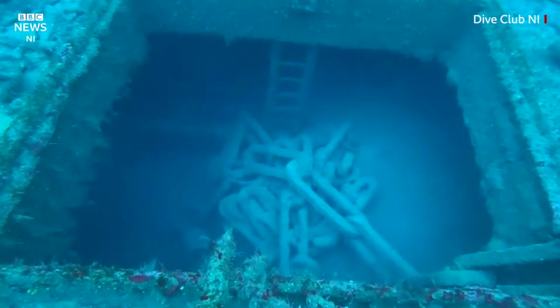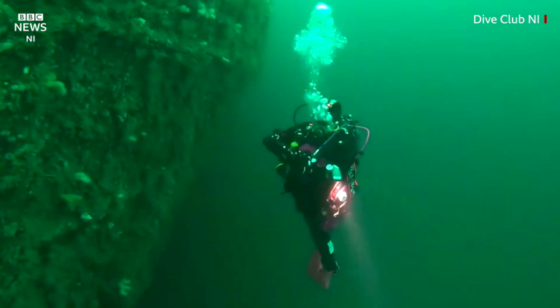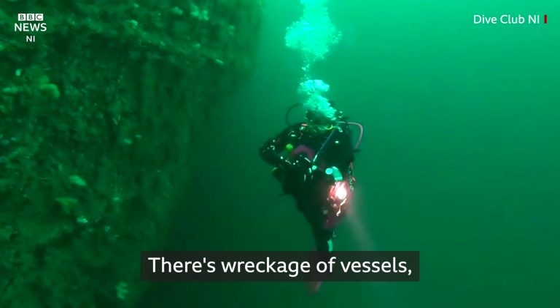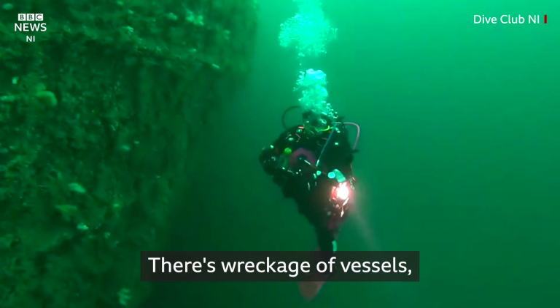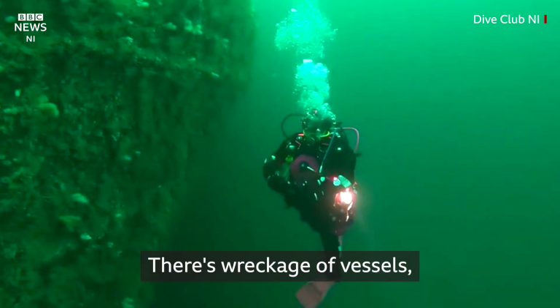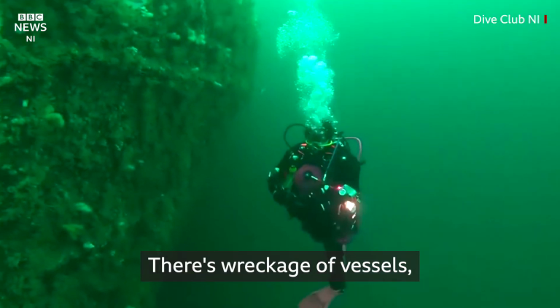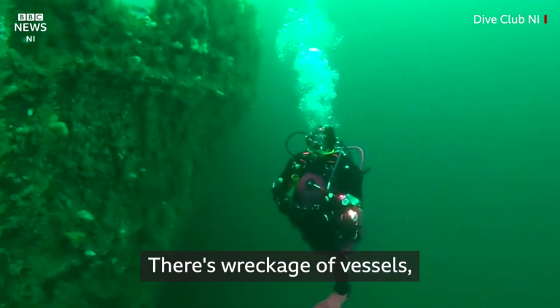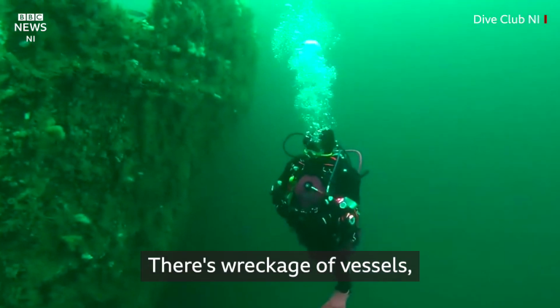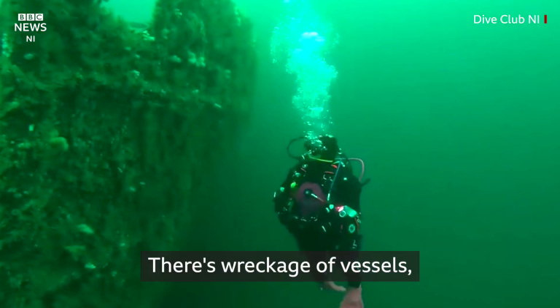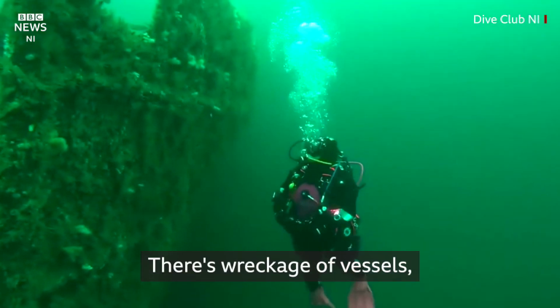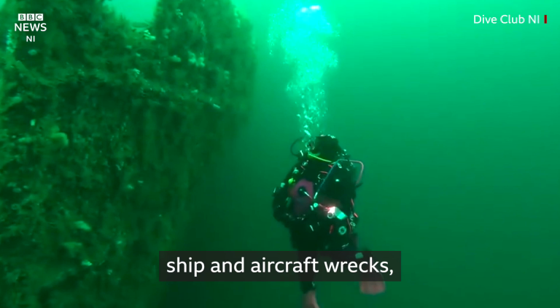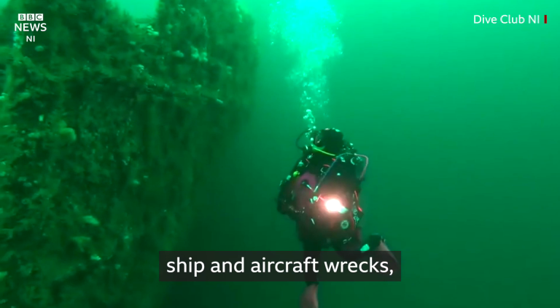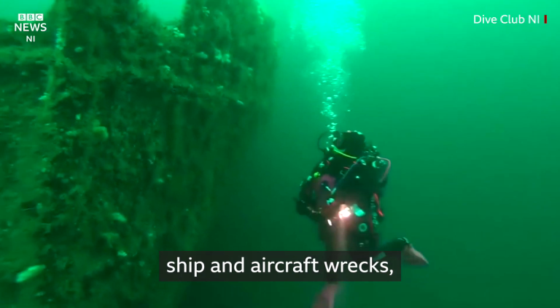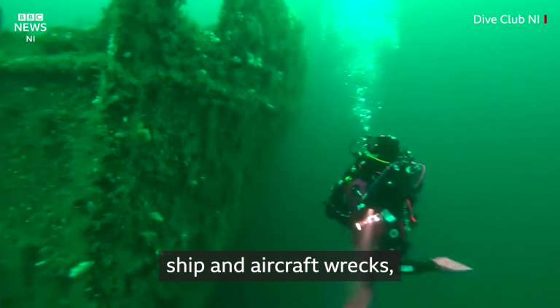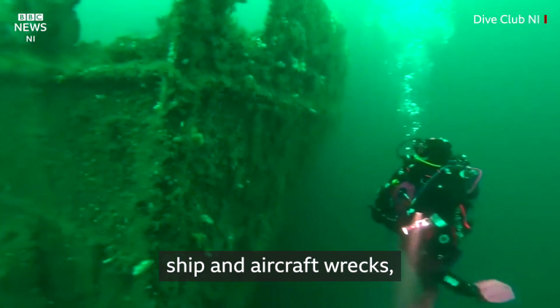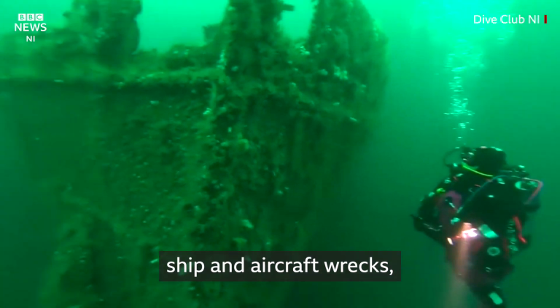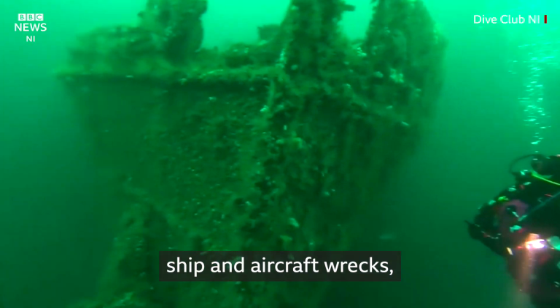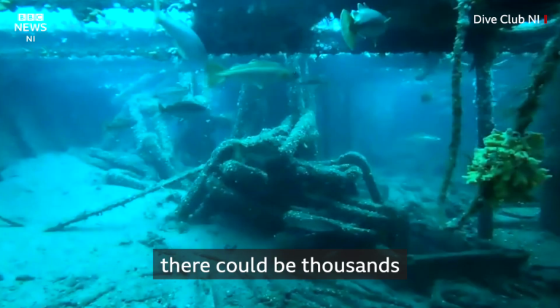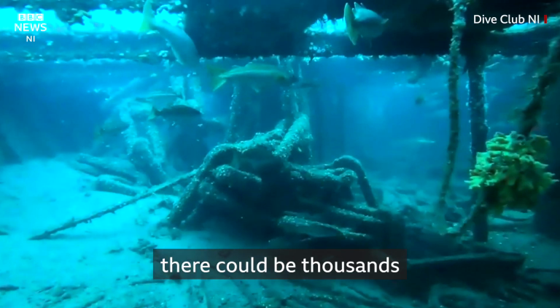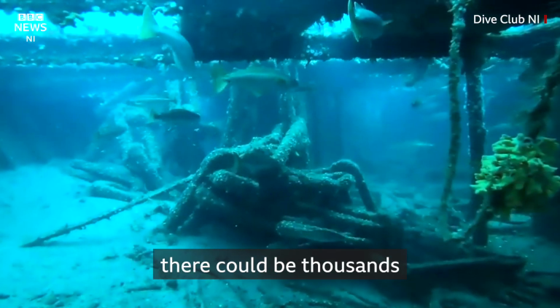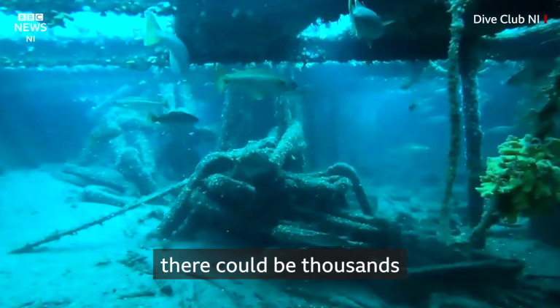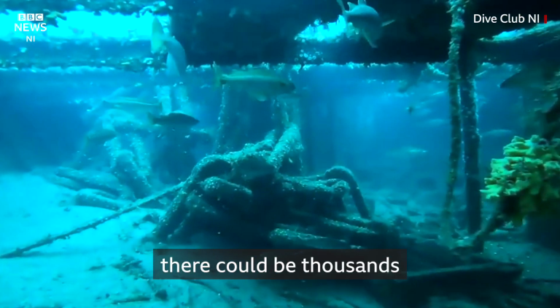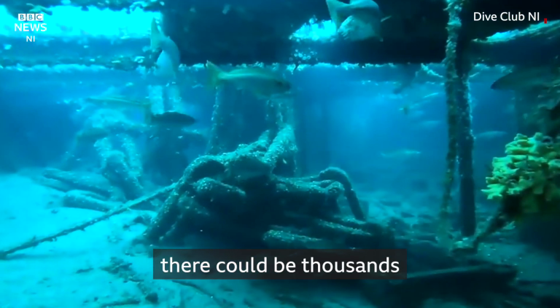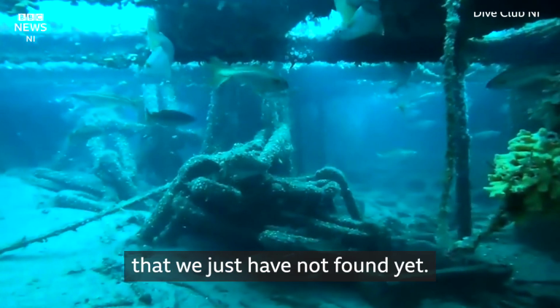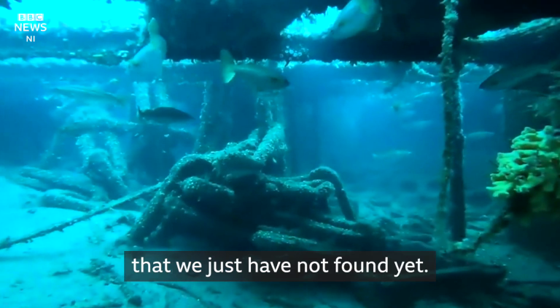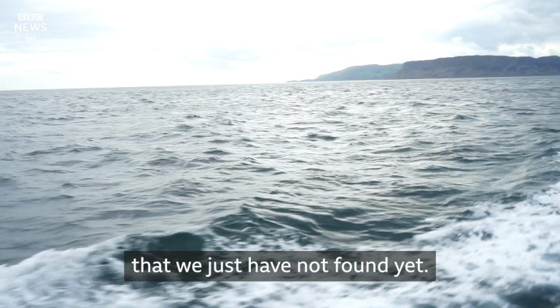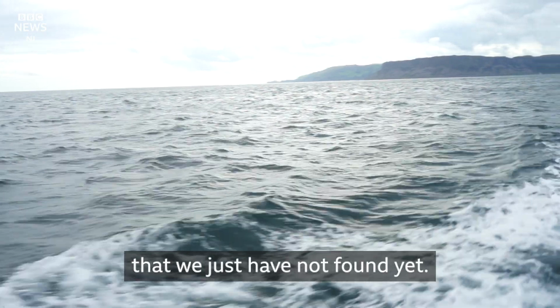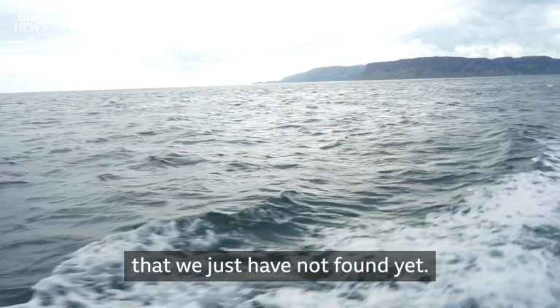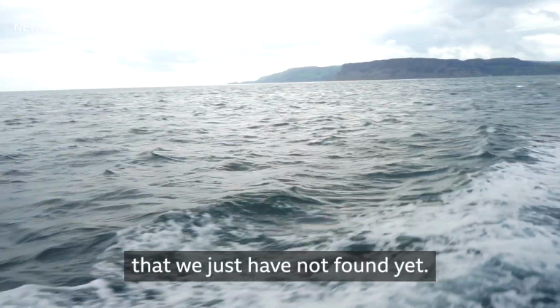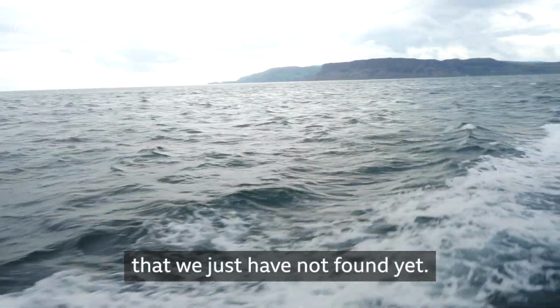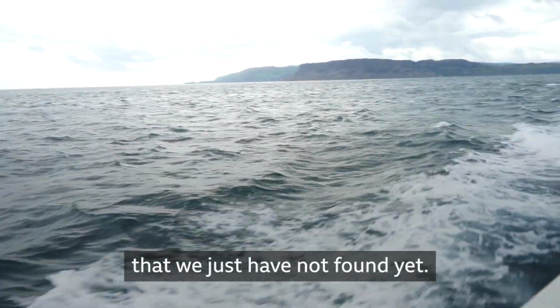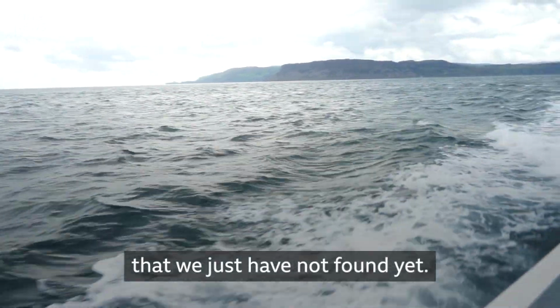There's wreckage of vessels, ship and aircraft wrecks. There could be thousands — we just have not found it.